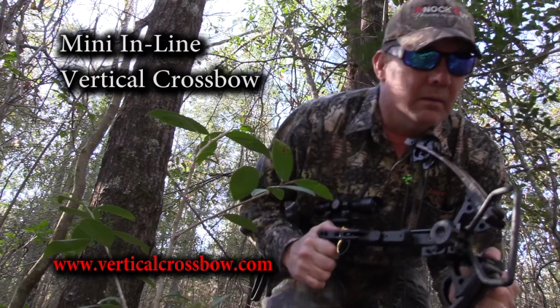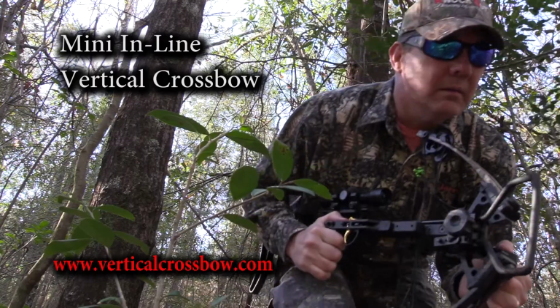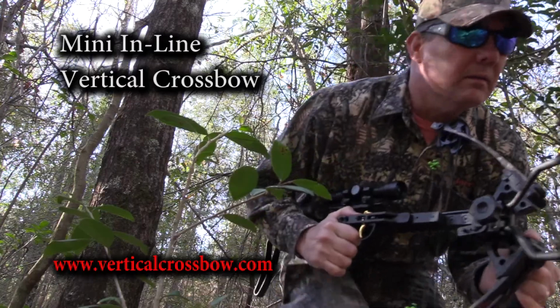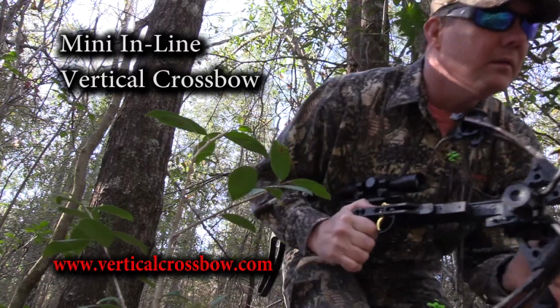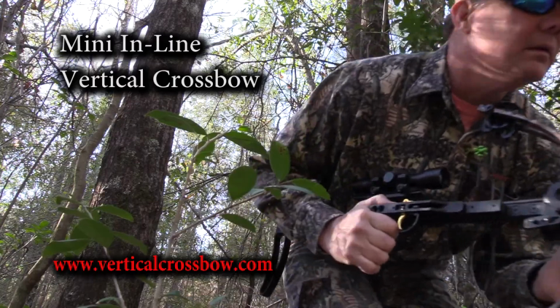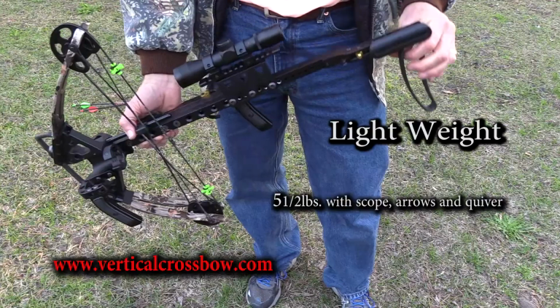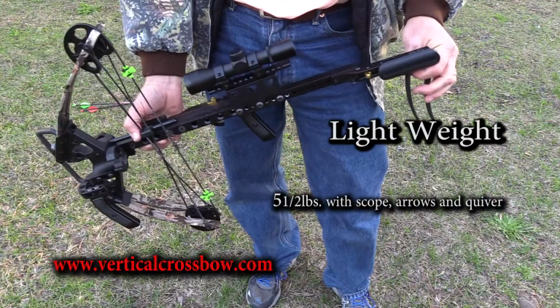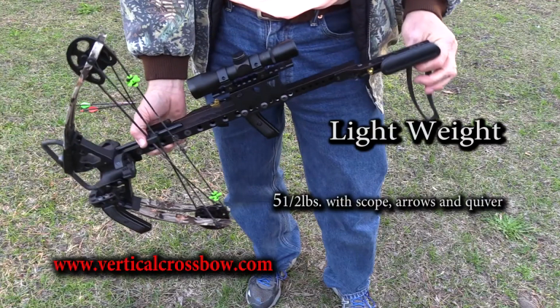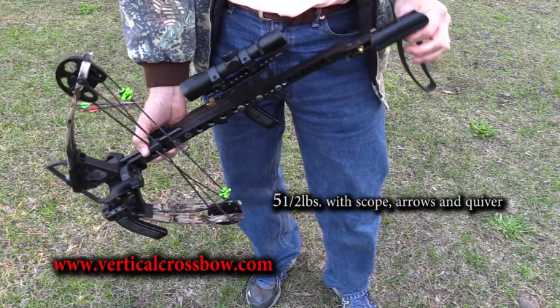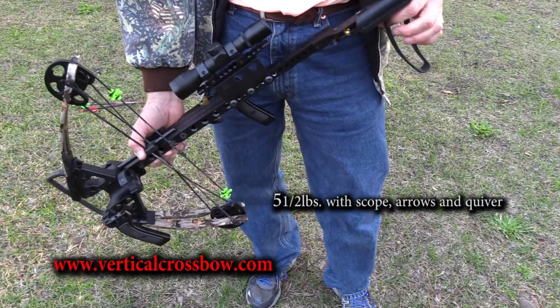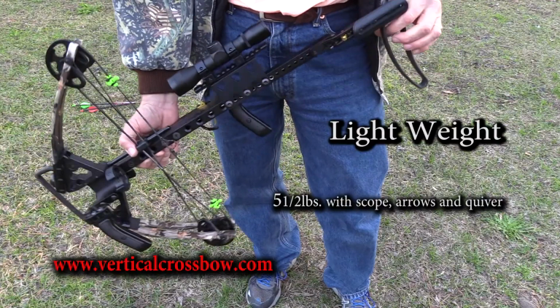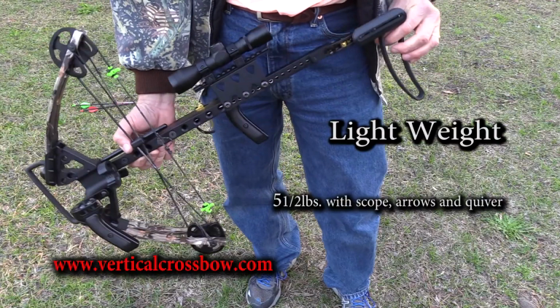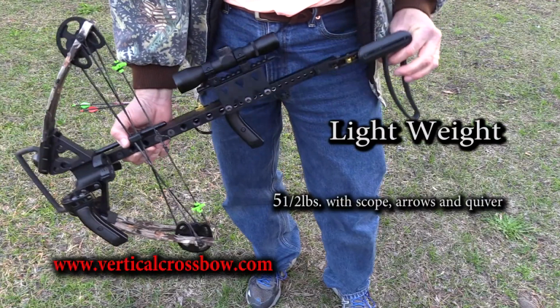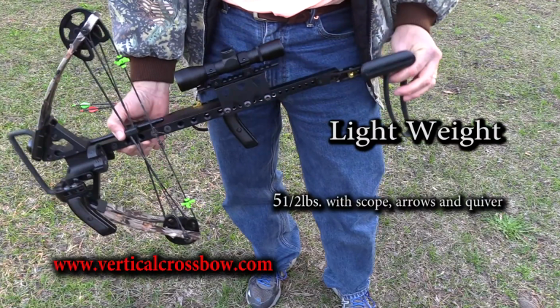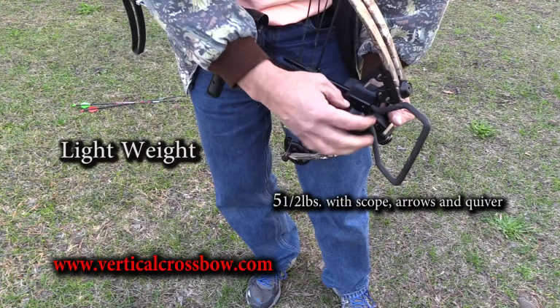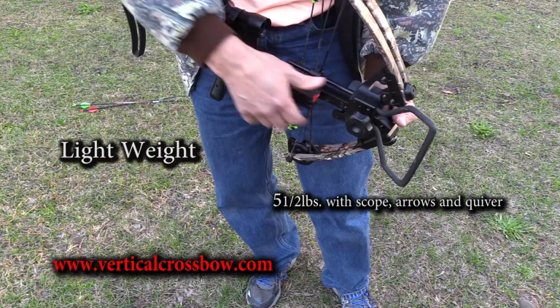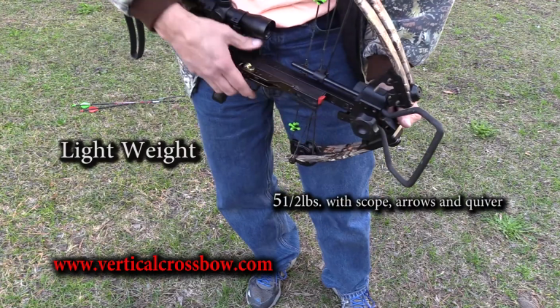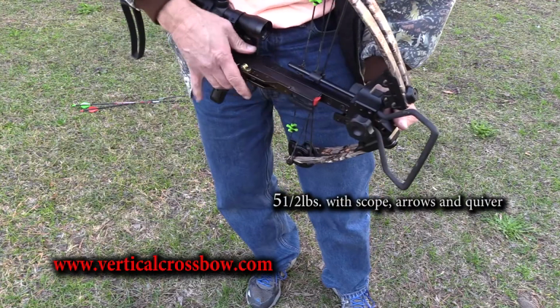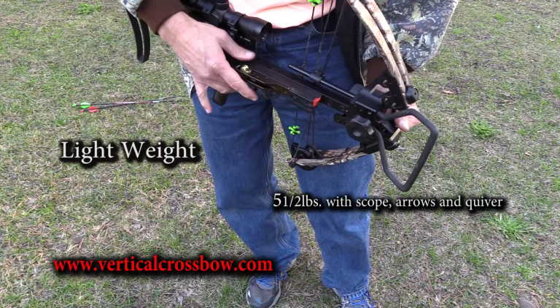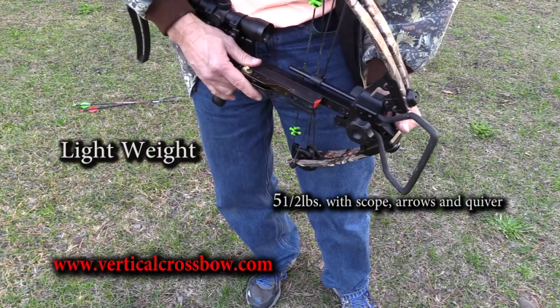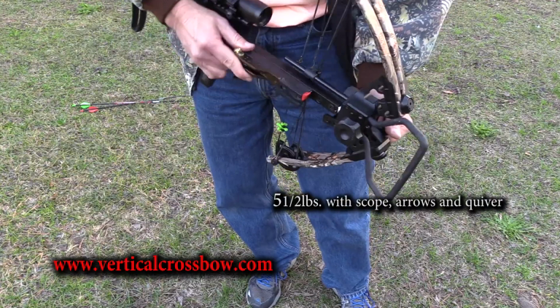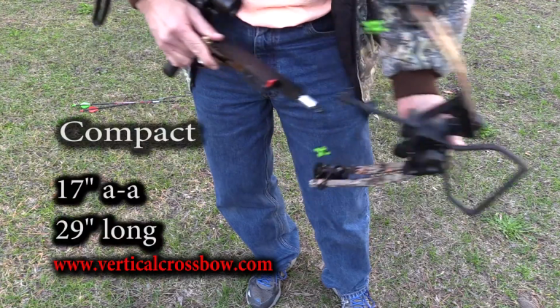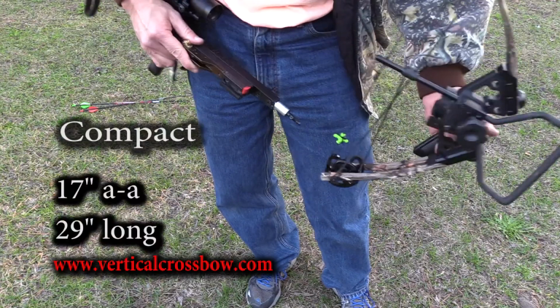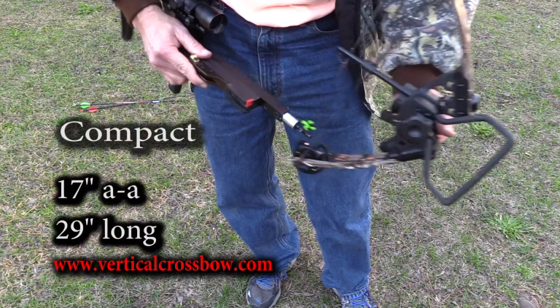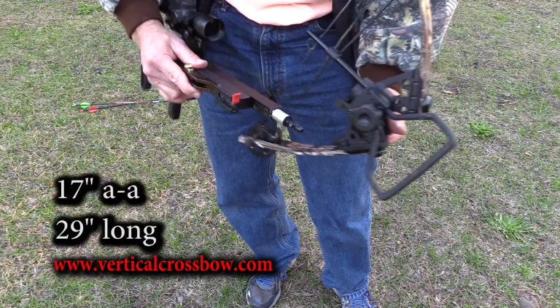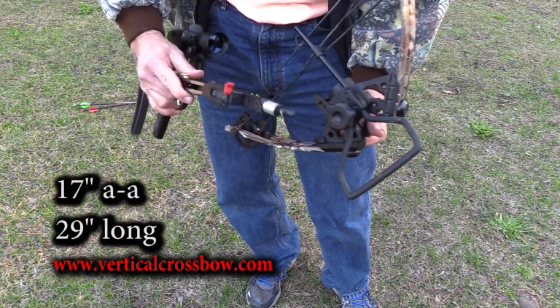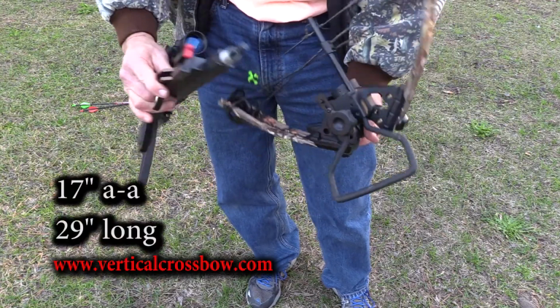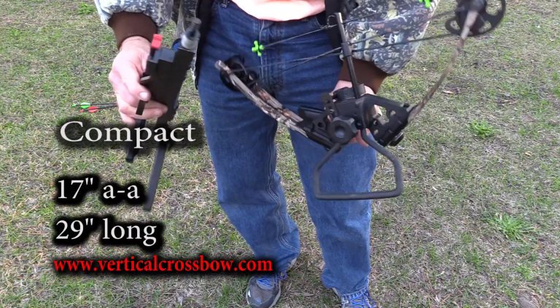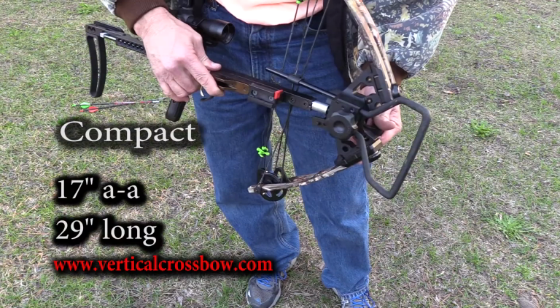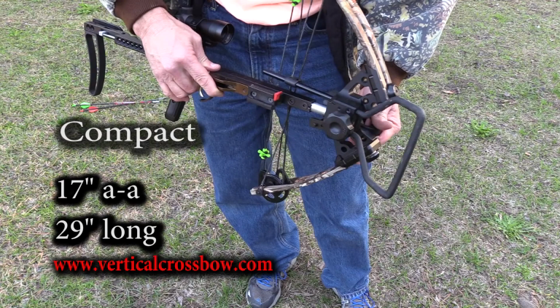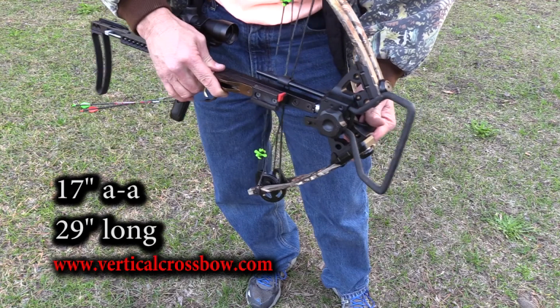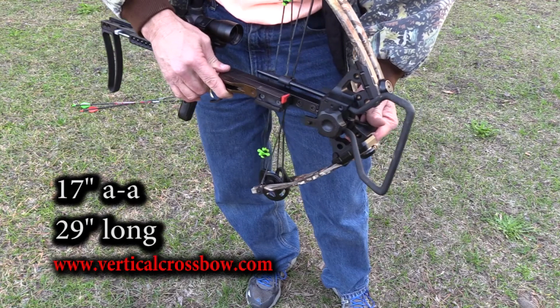The Mini Inline Vertical Crossbow. Lightweight, five and a half pounds, set up, ready to hunt.